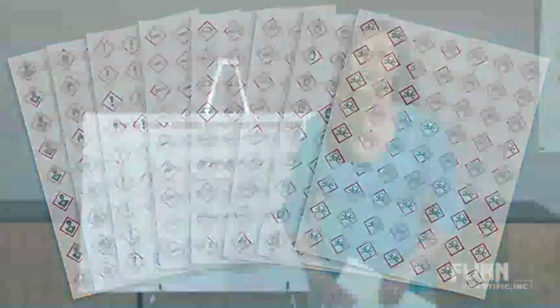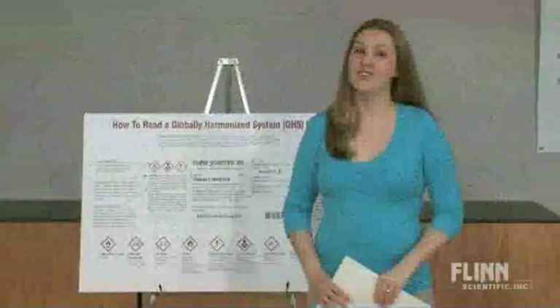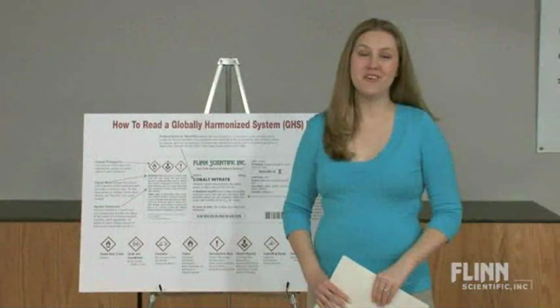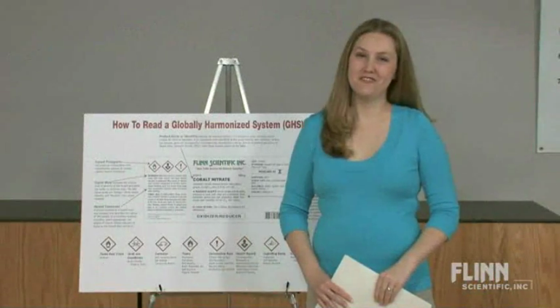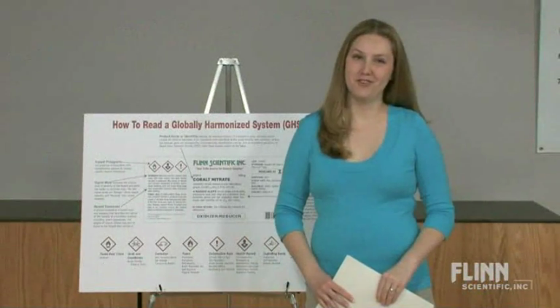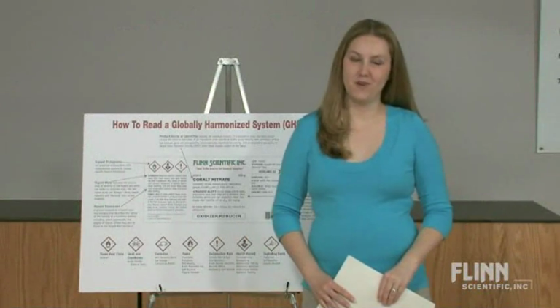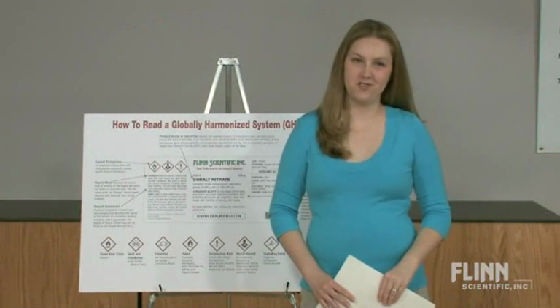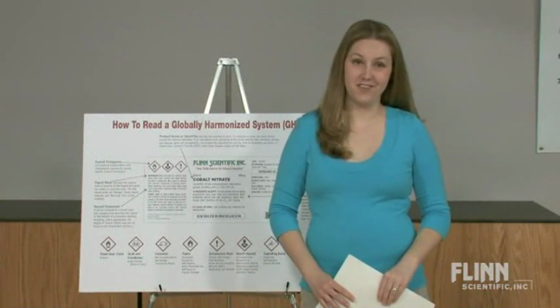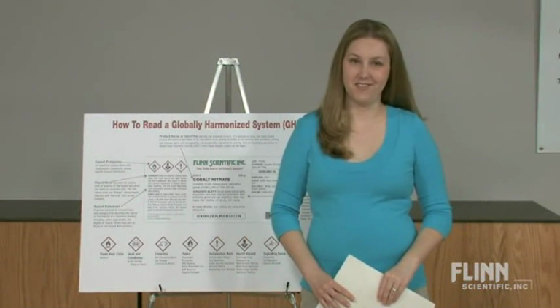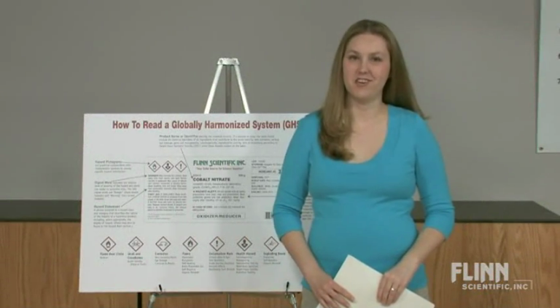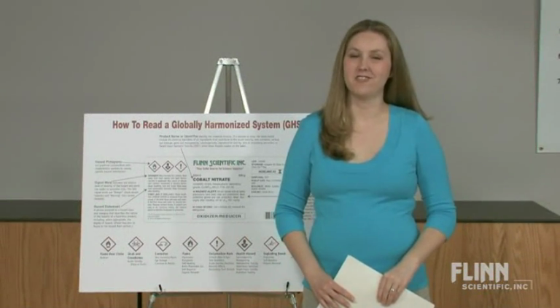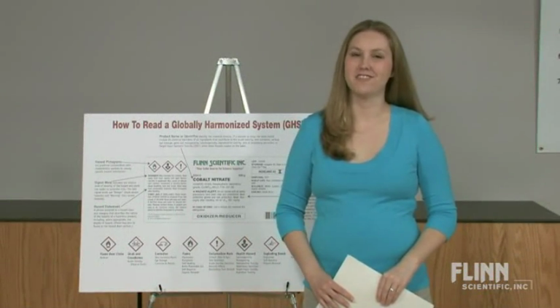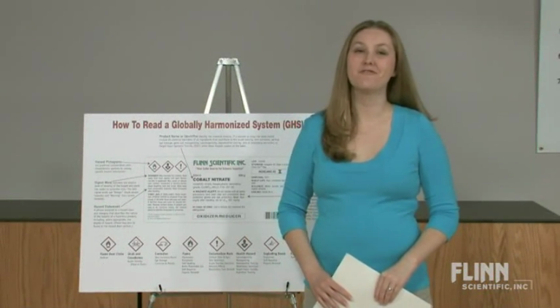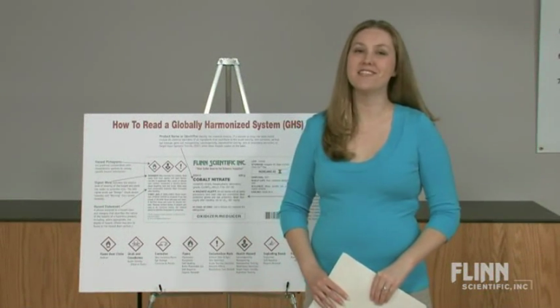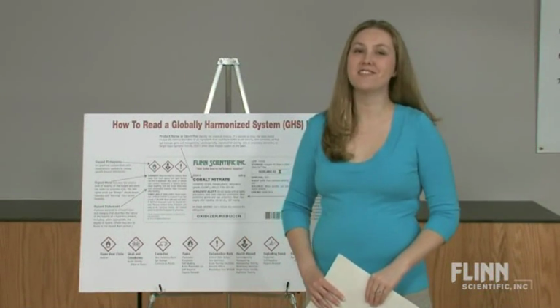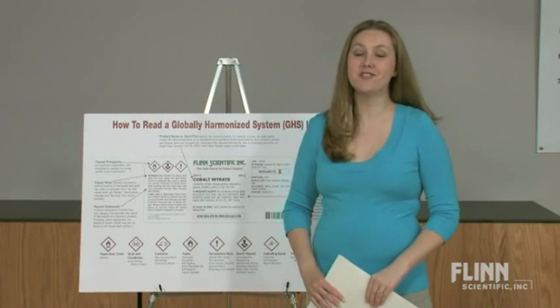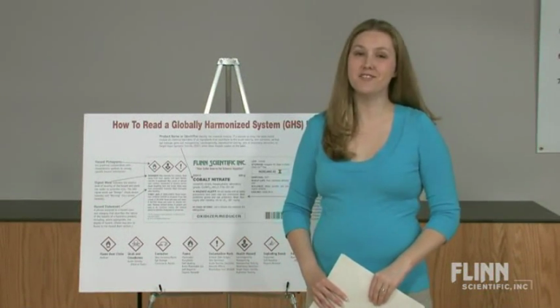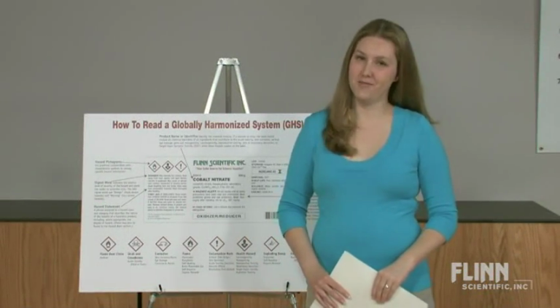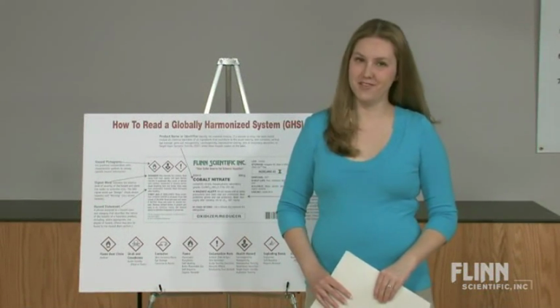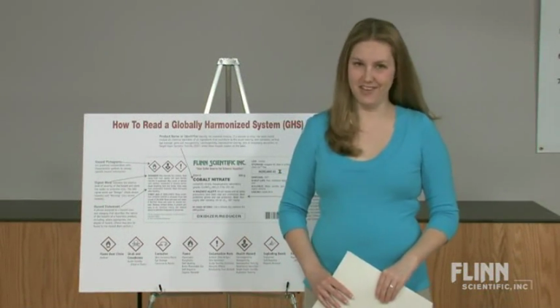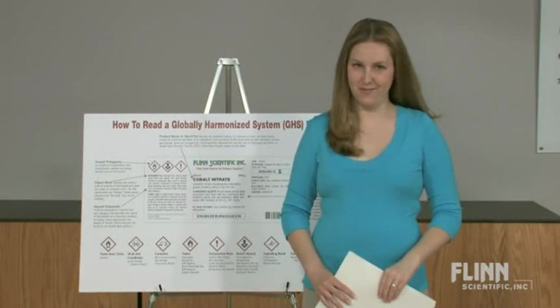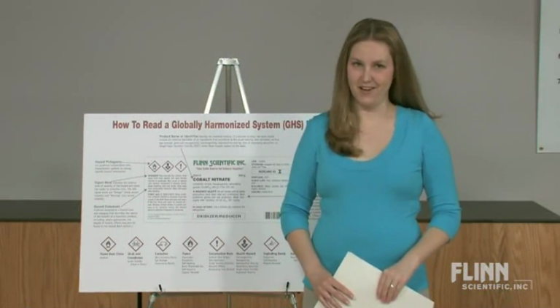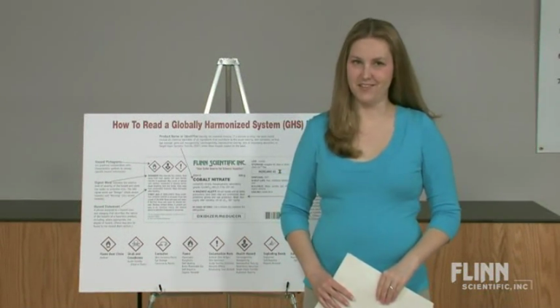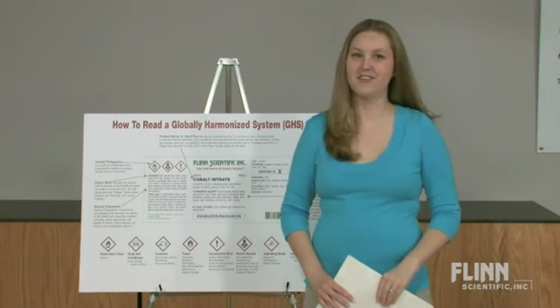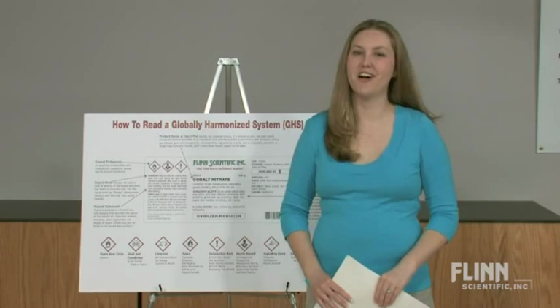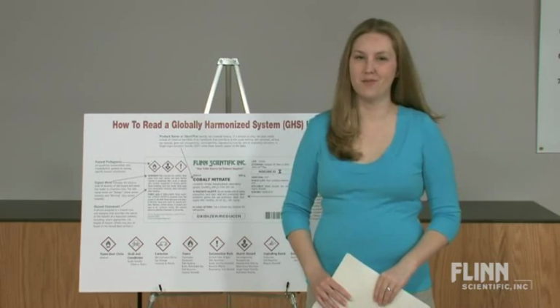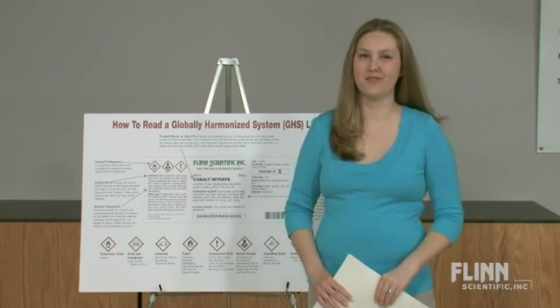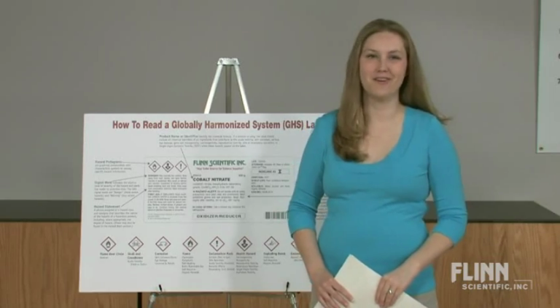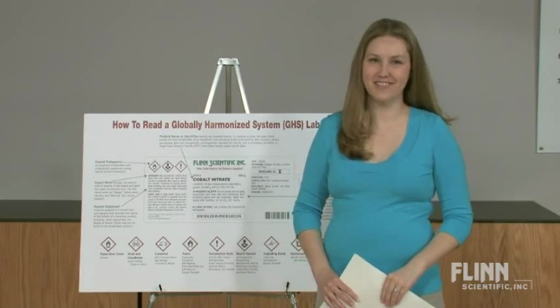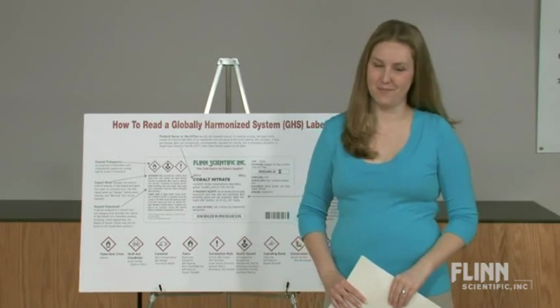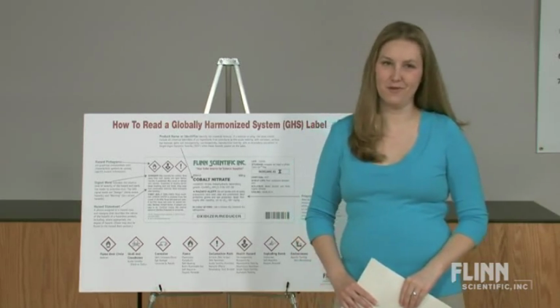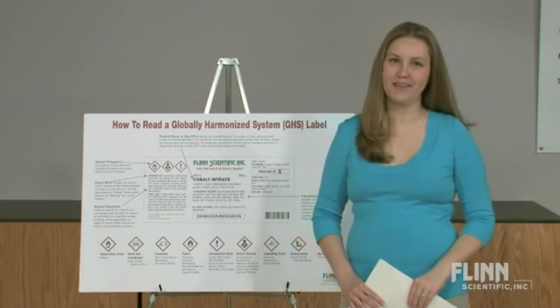Don't be confused by GHS changes. Flynn's exclusive chemical safety products are here to help you through every step of the way.